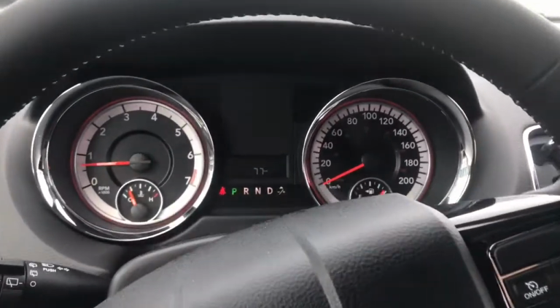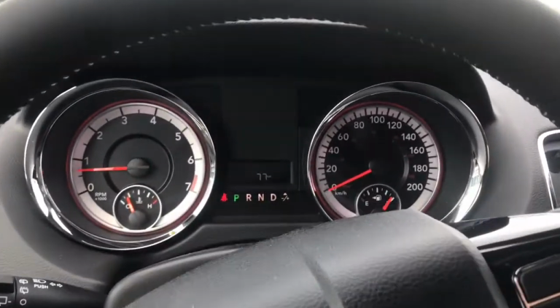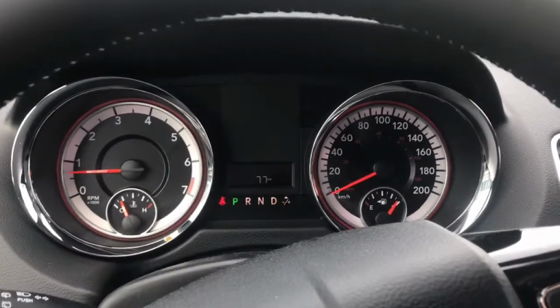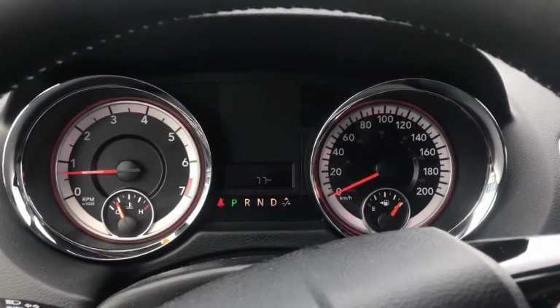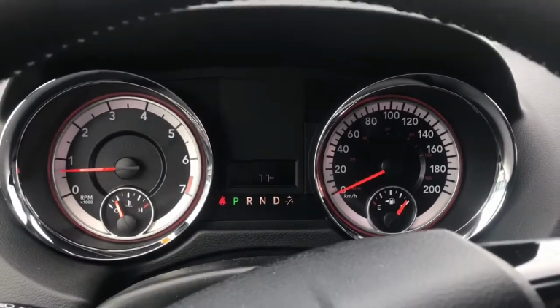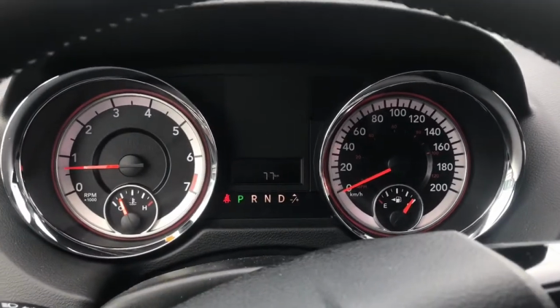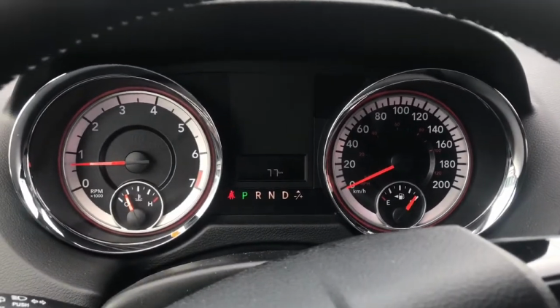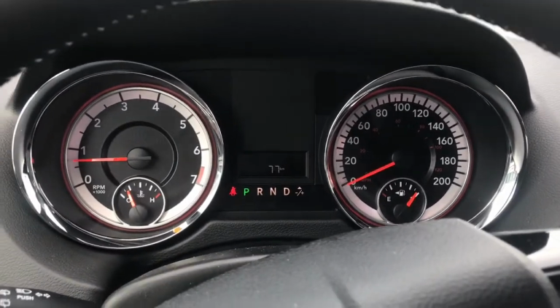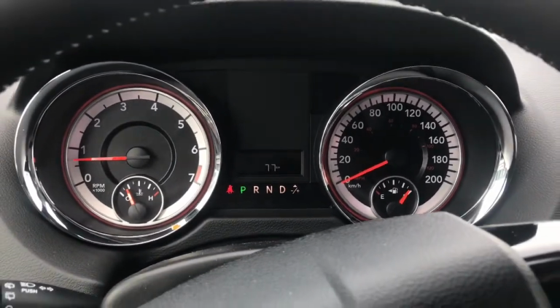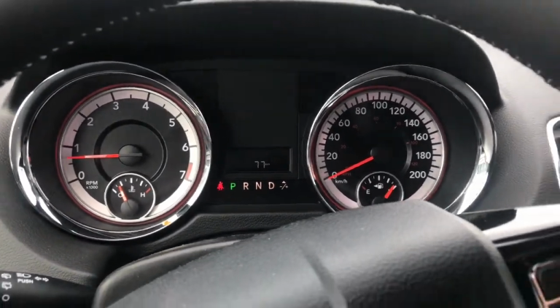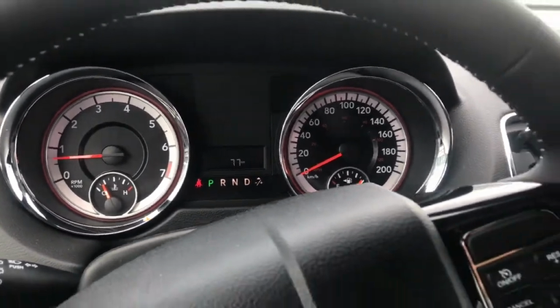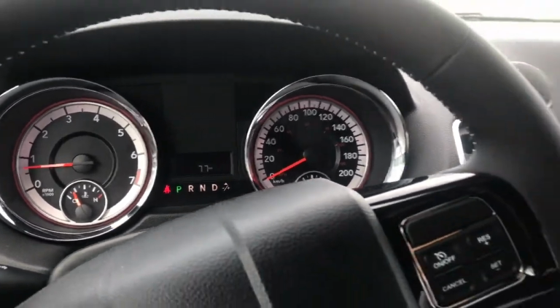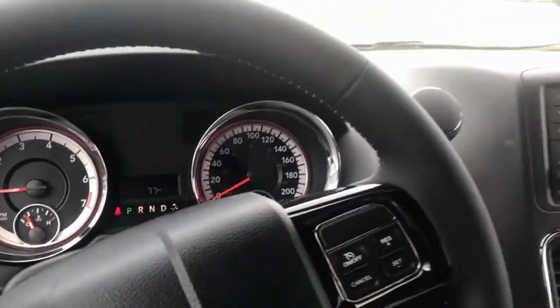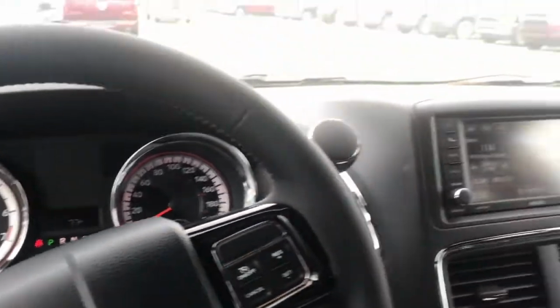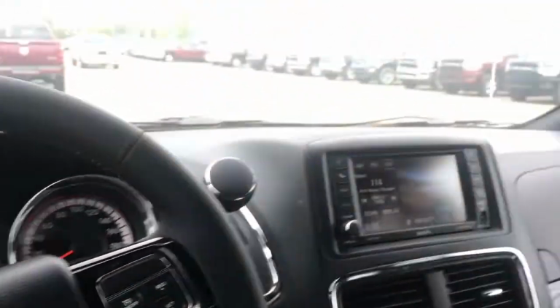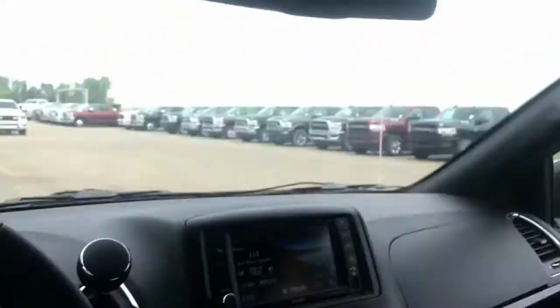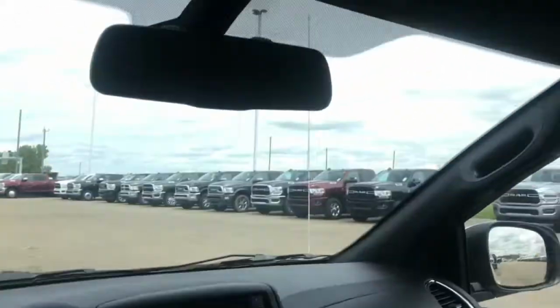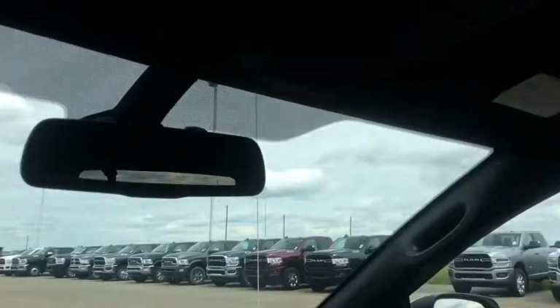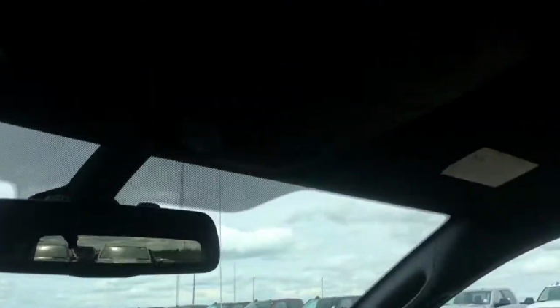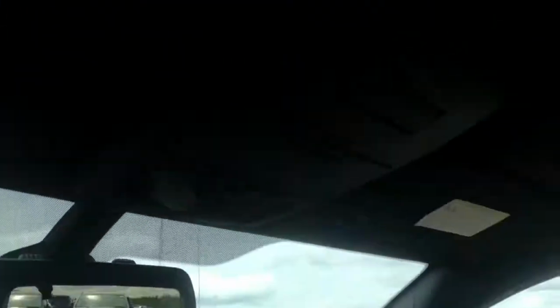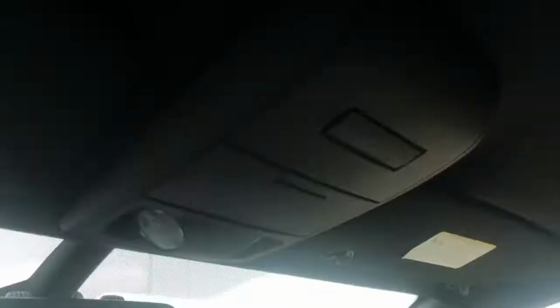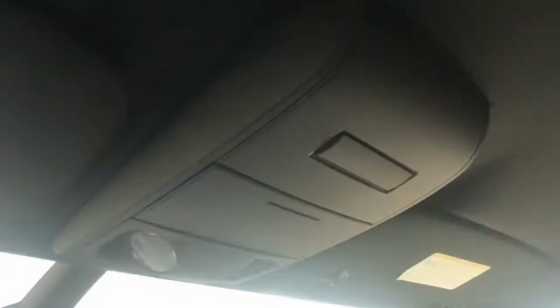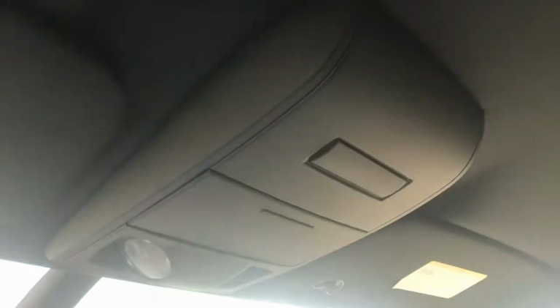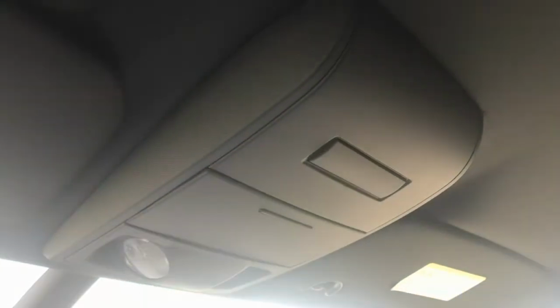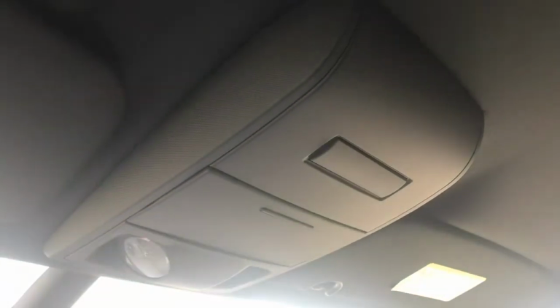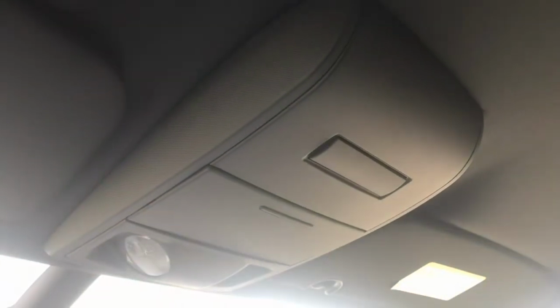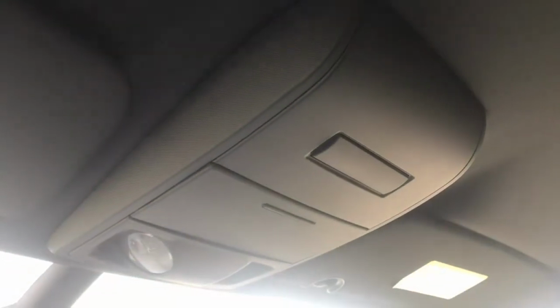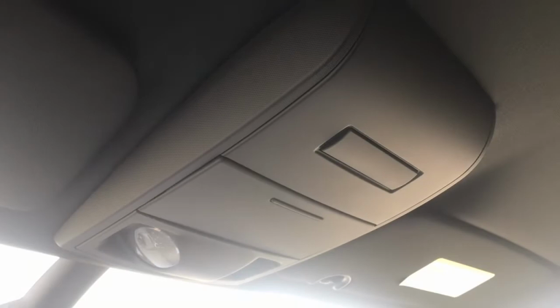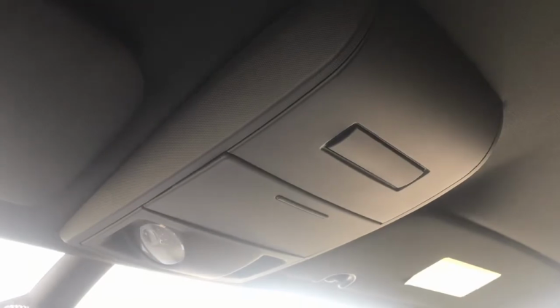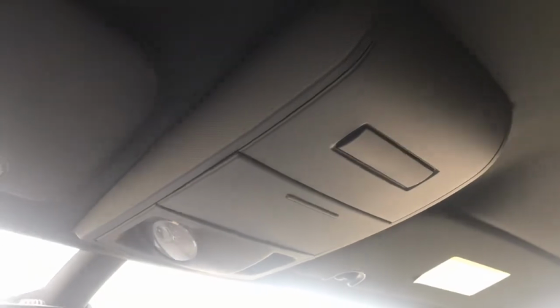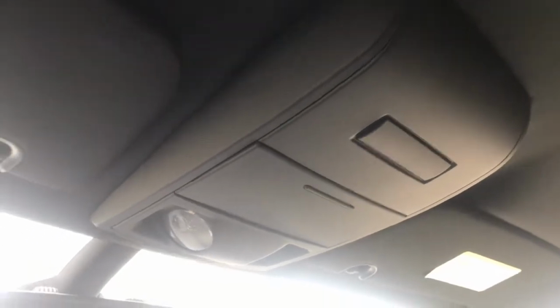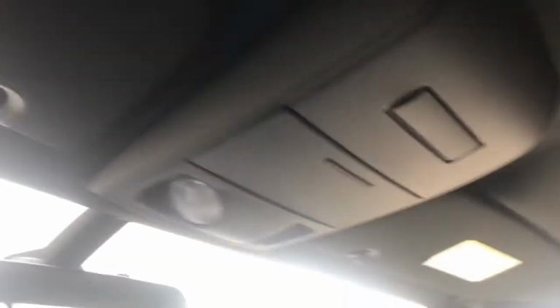Taking a look at the dash, if we look up here we just have a small area for sunglasses and lights.